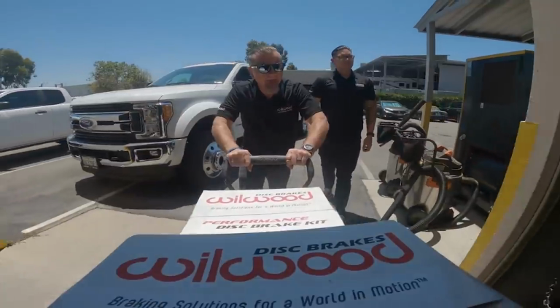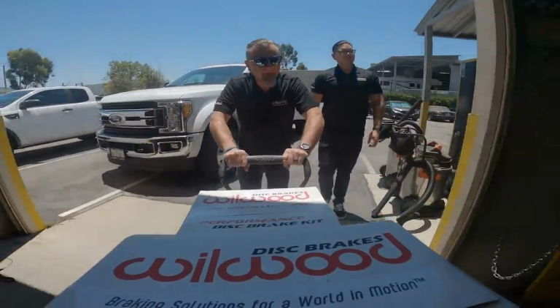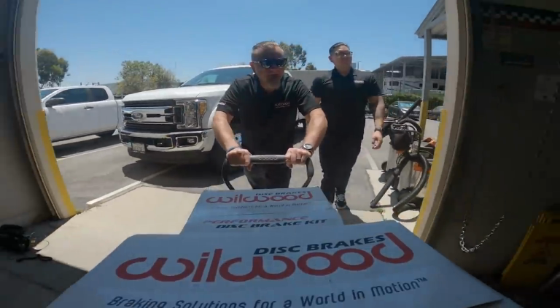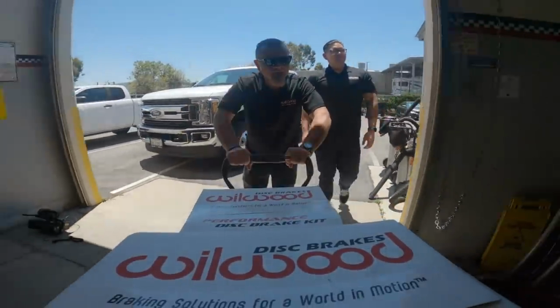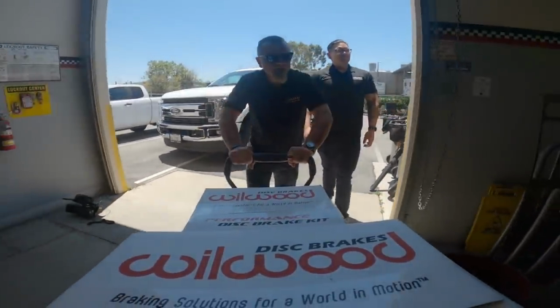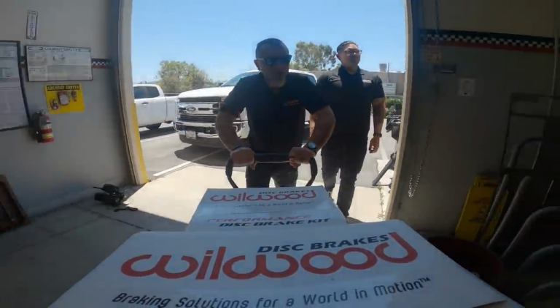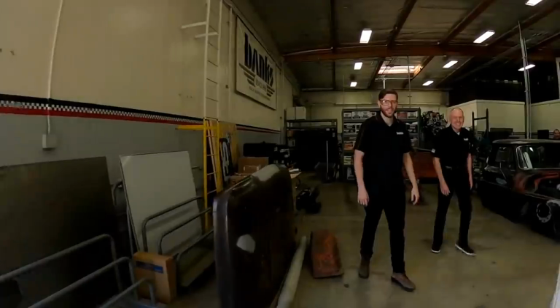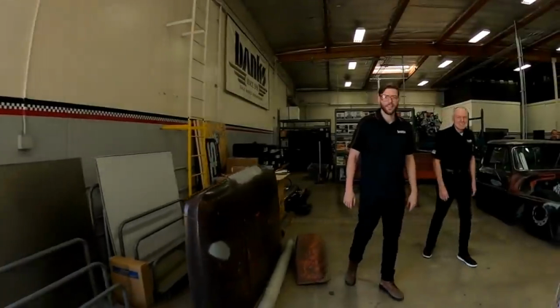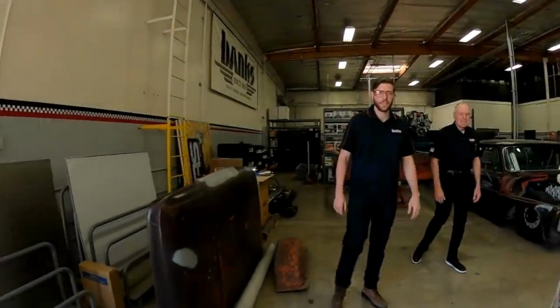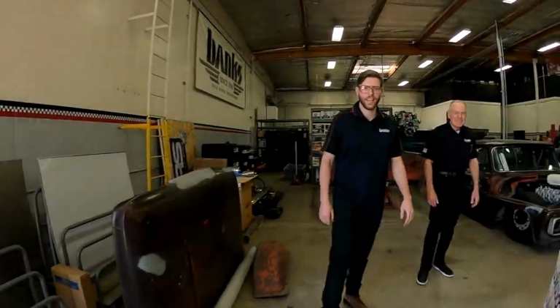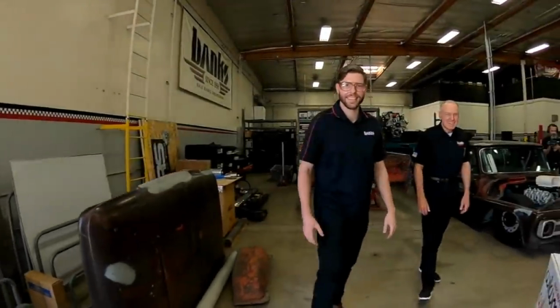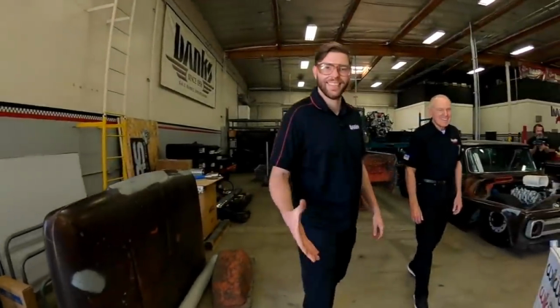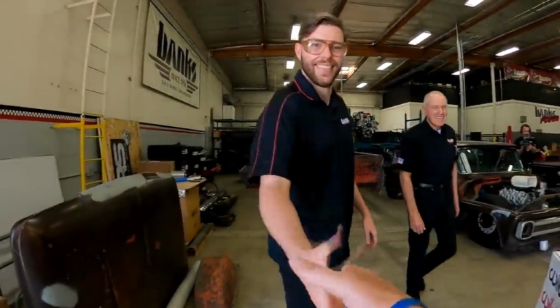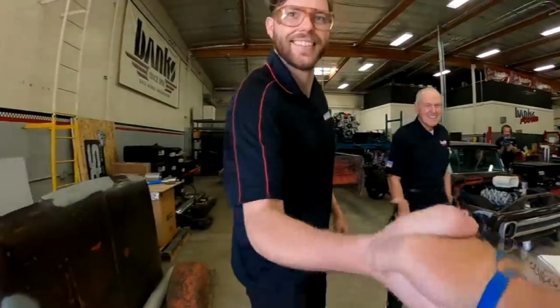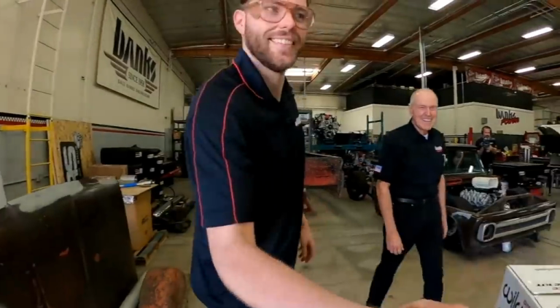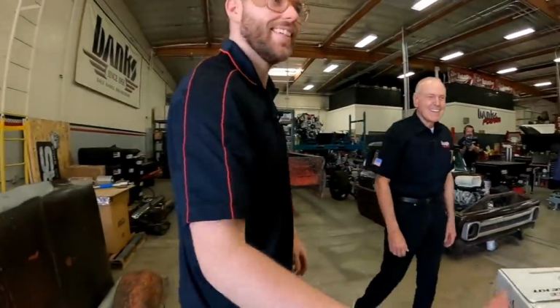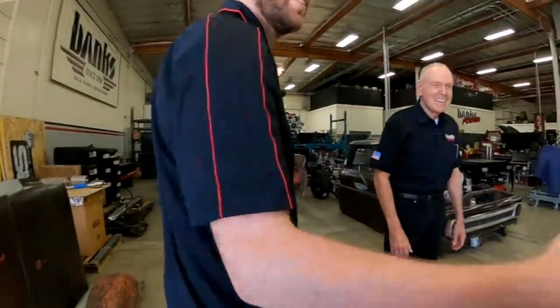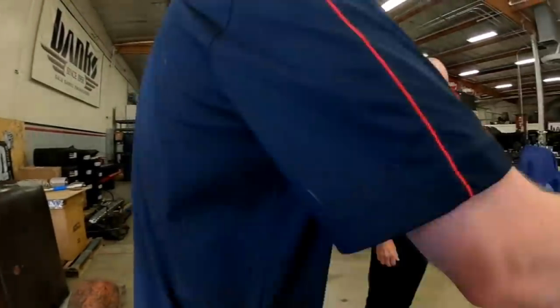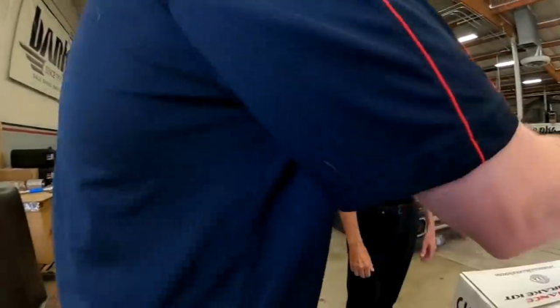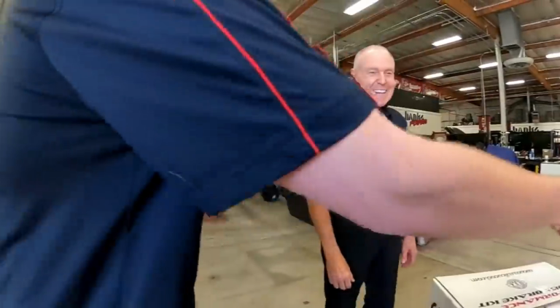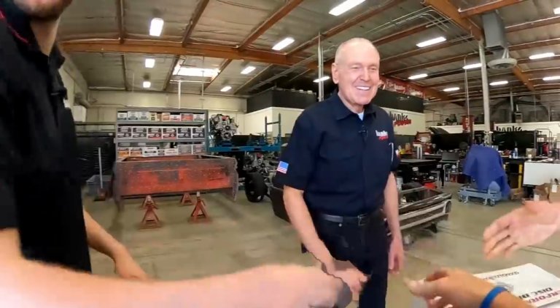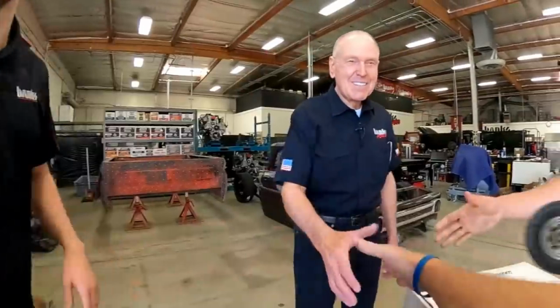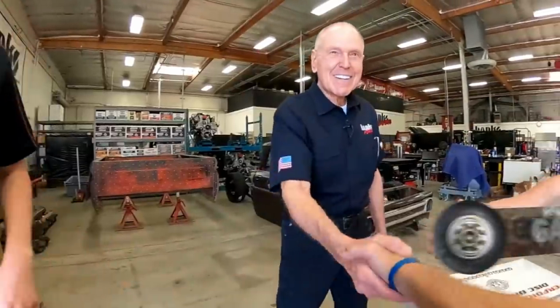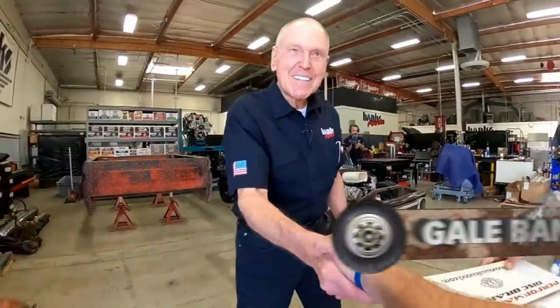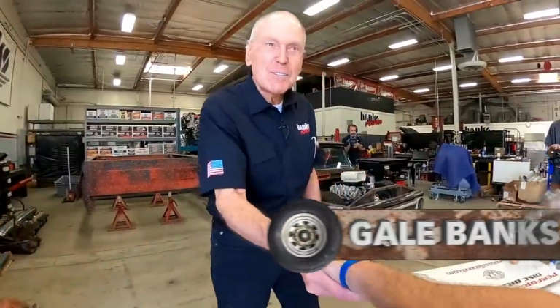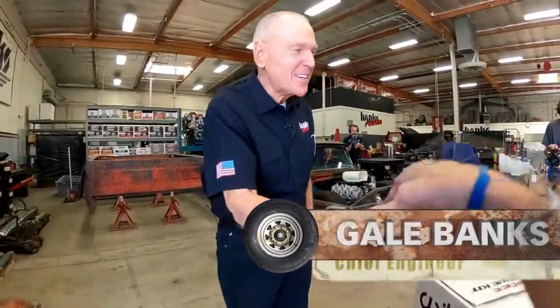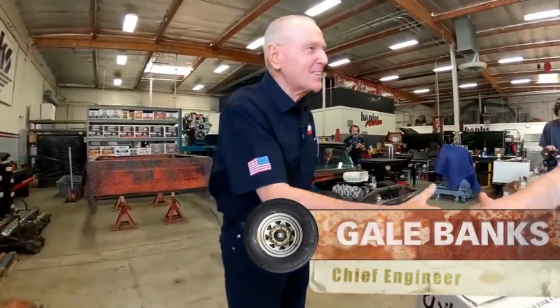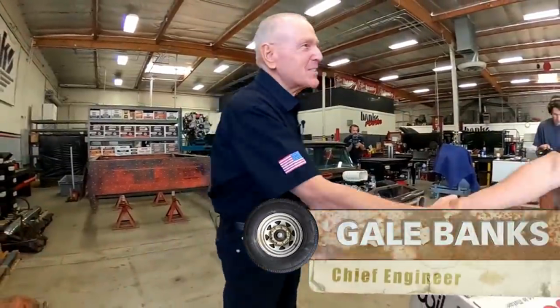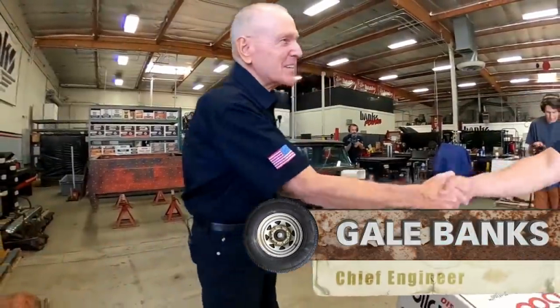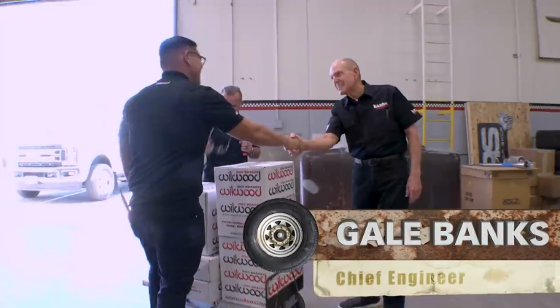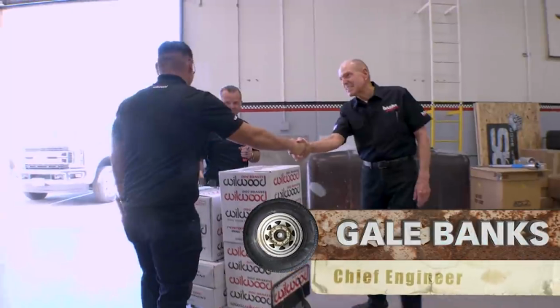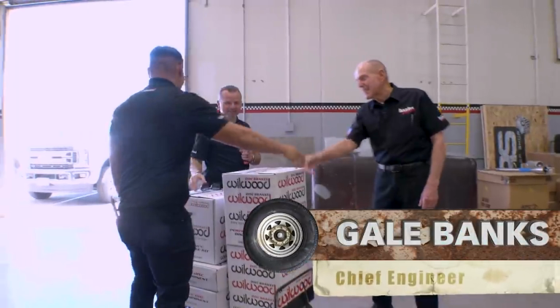All right, Mike, Reg — what's up guys? What's happening? Good to see you. Hey Gale, how are you Mike? Good, good. Good to see you, man.